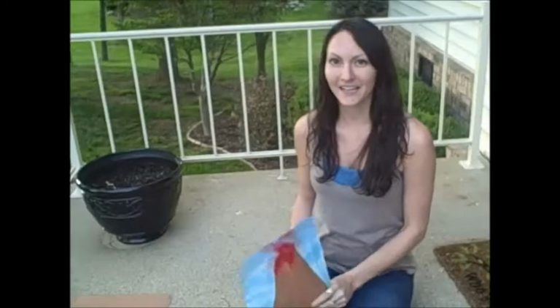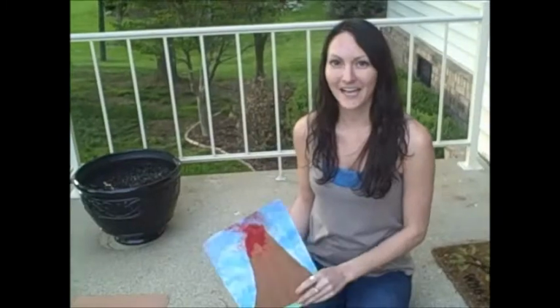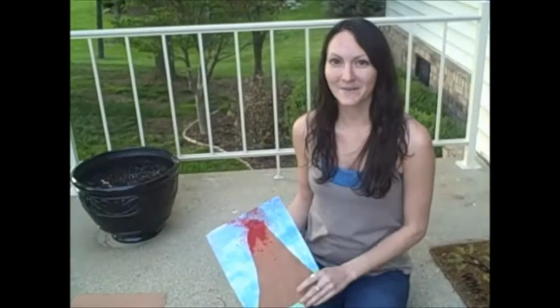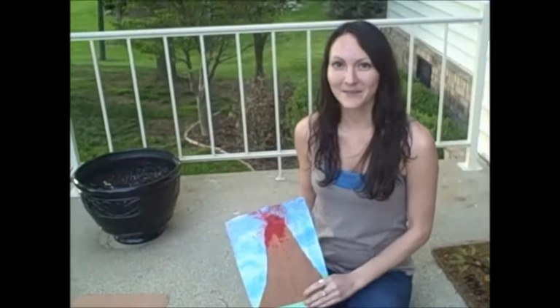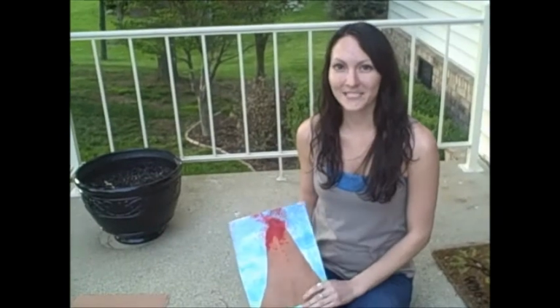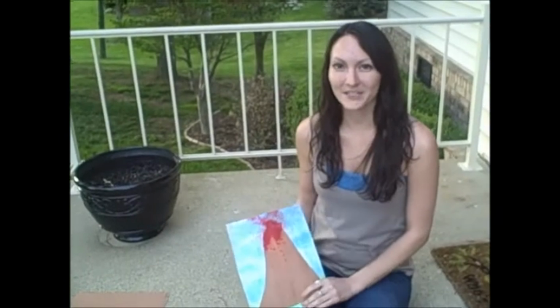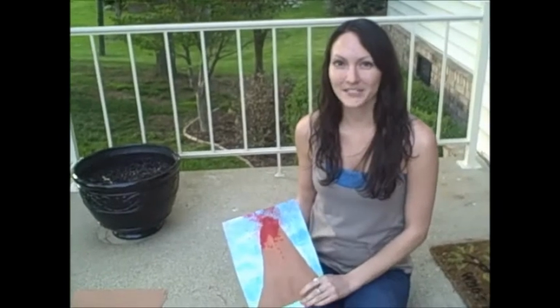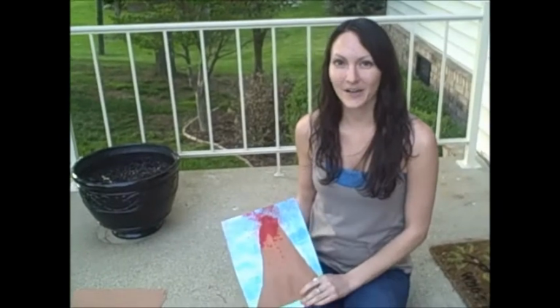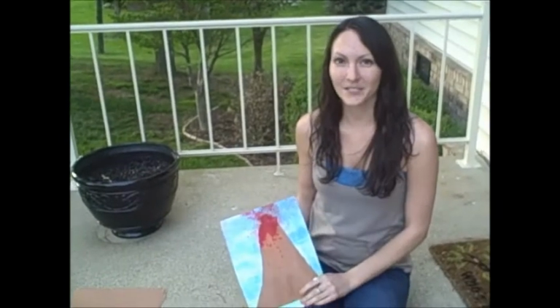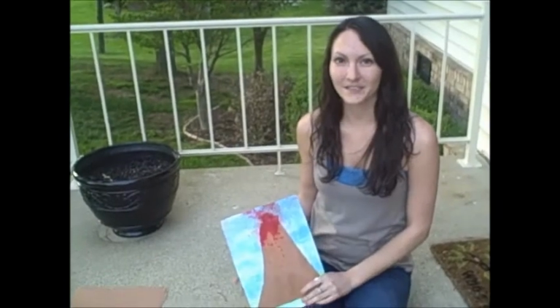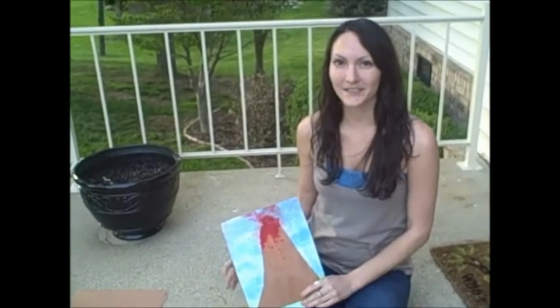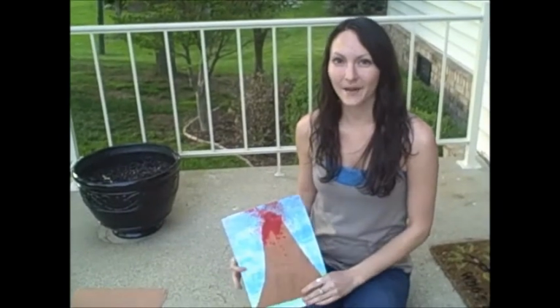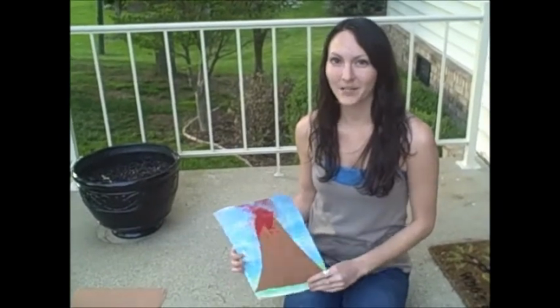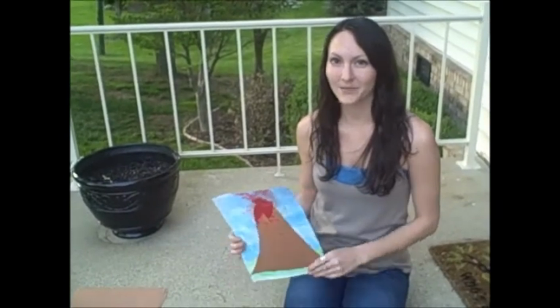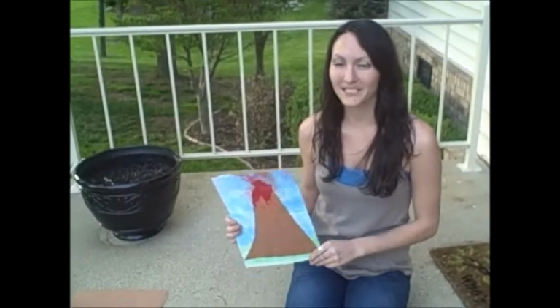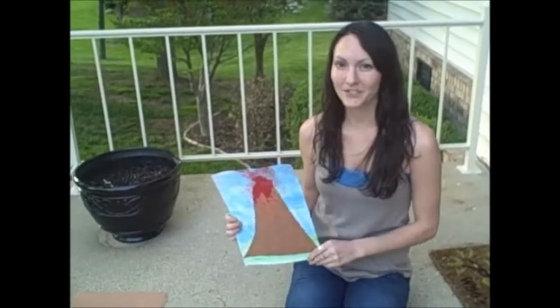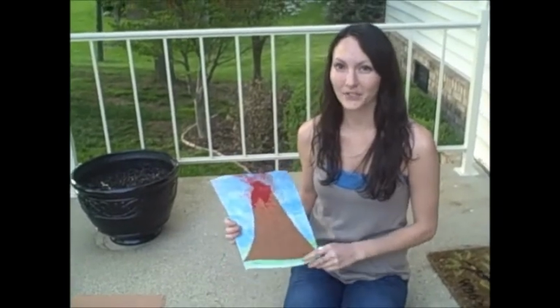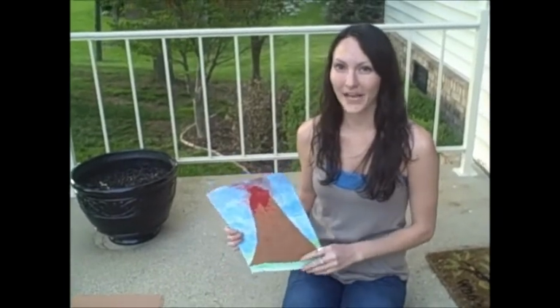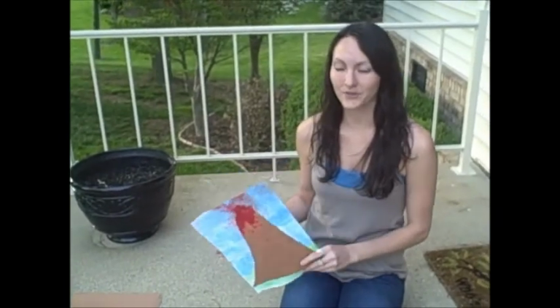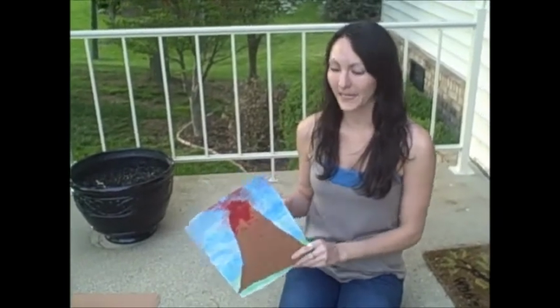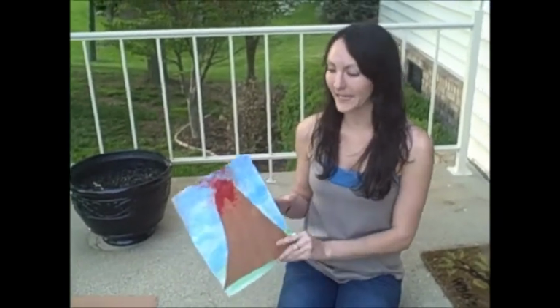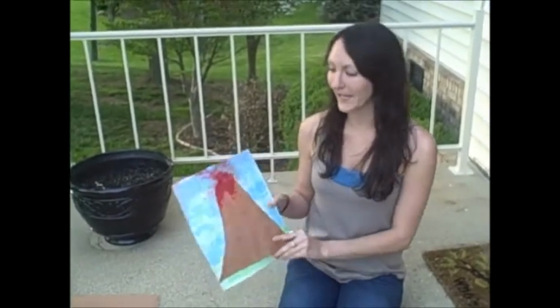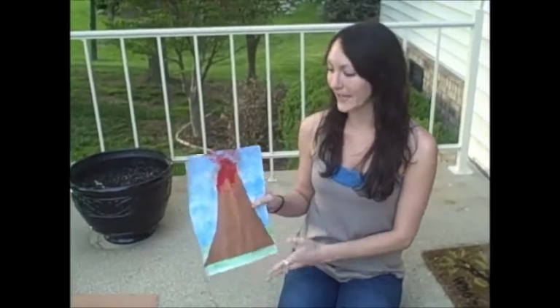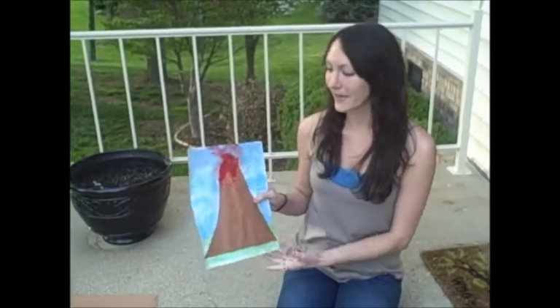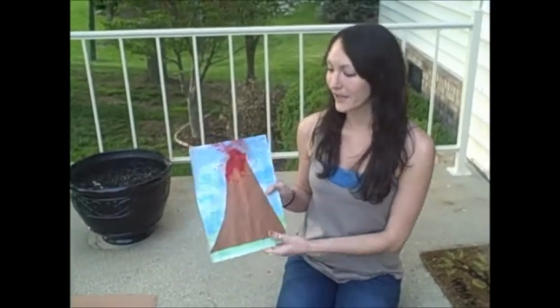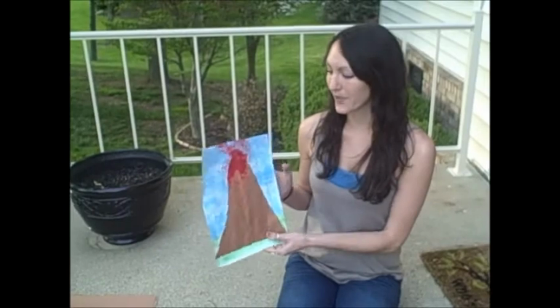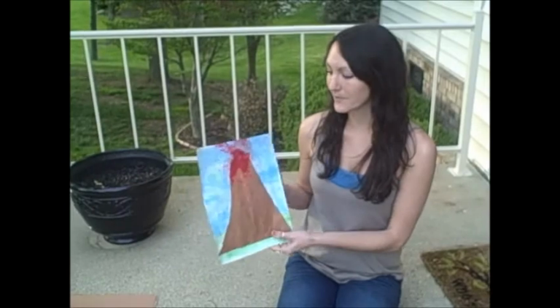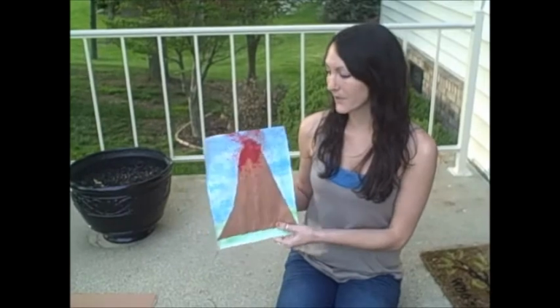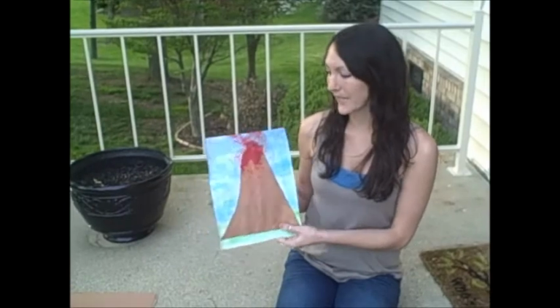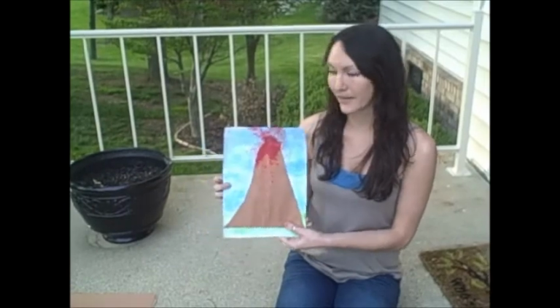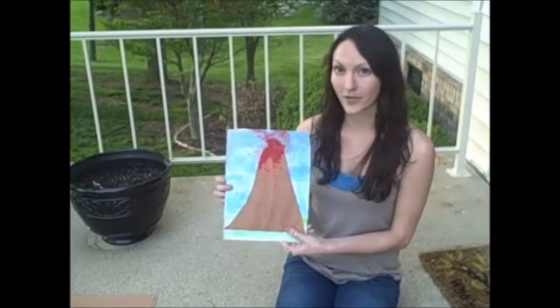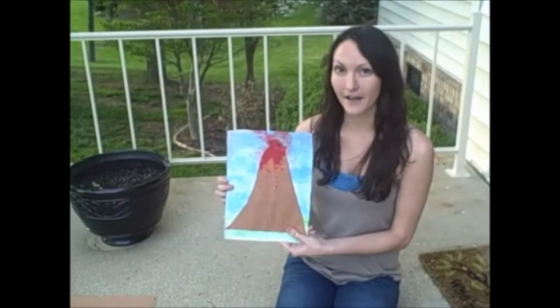Hi, my name is Ashley Sowers and today I'm going to be teaching you how to make an erupting volcano craft.